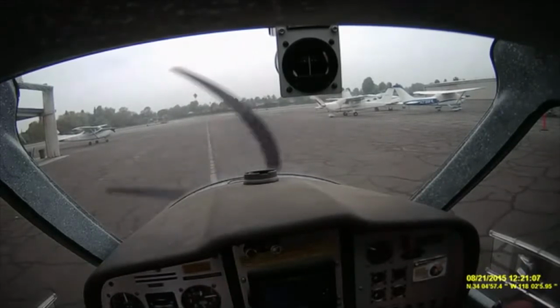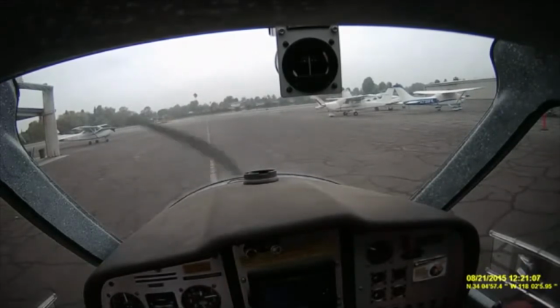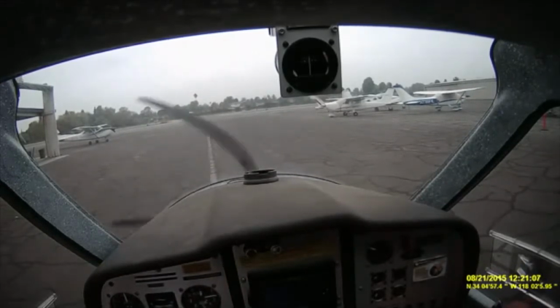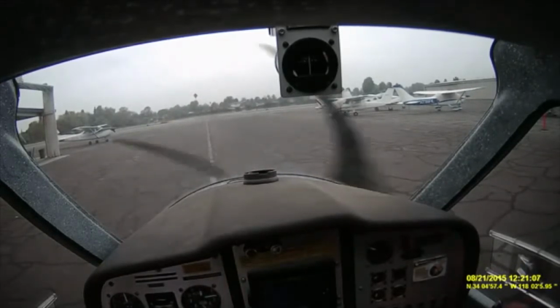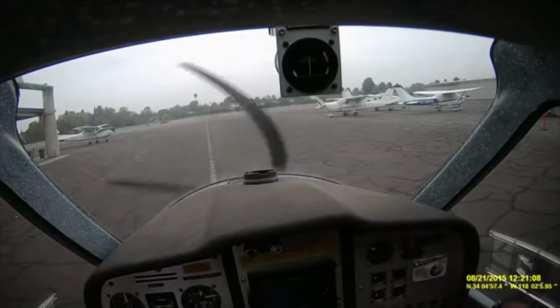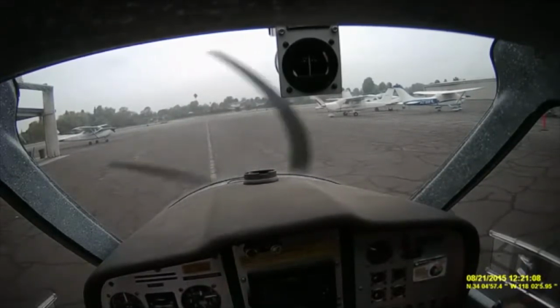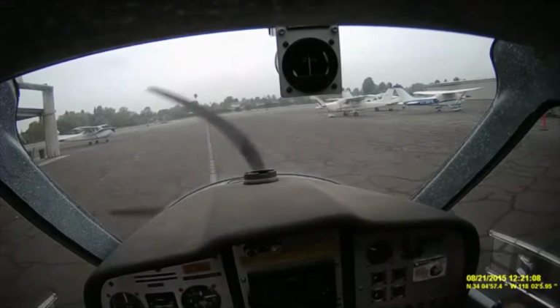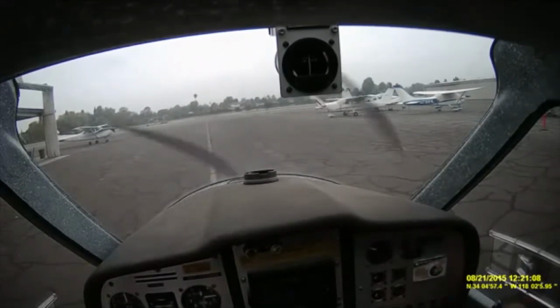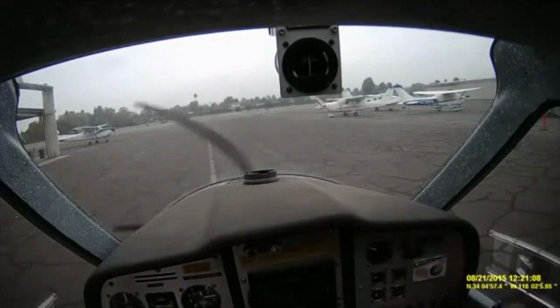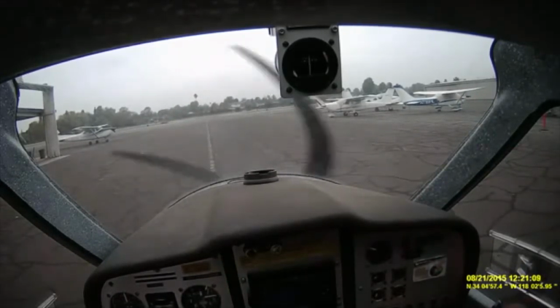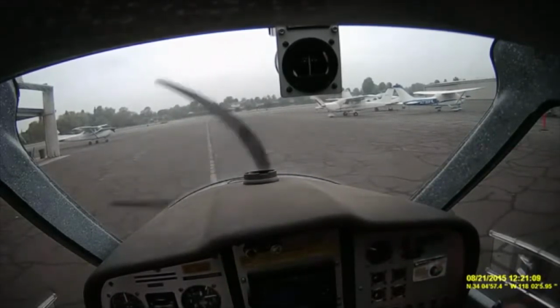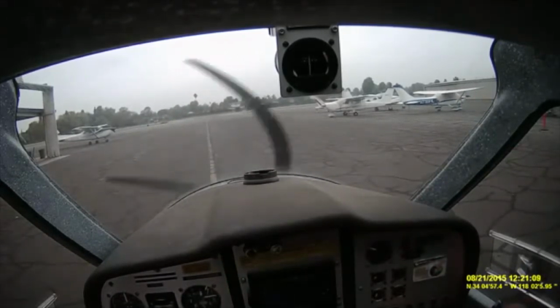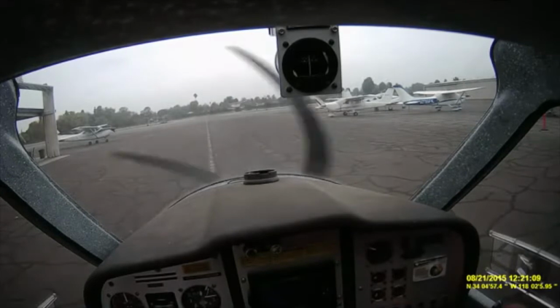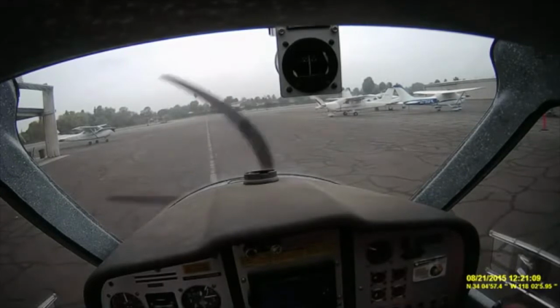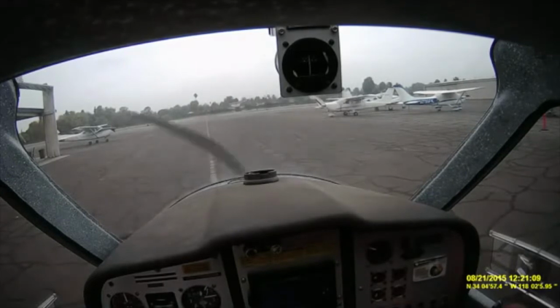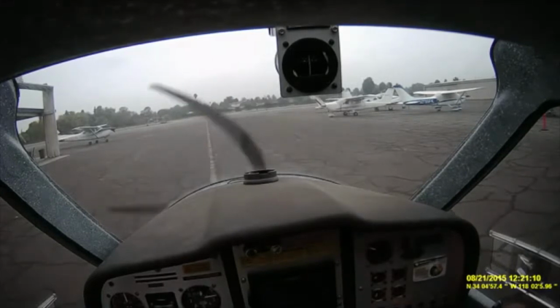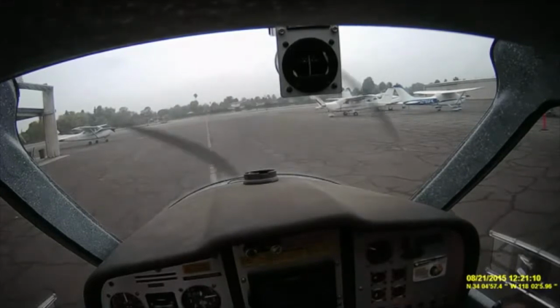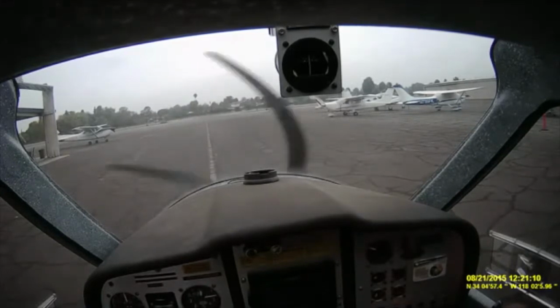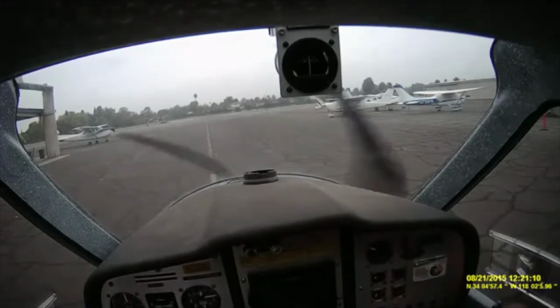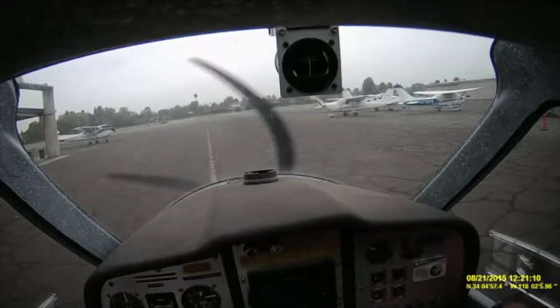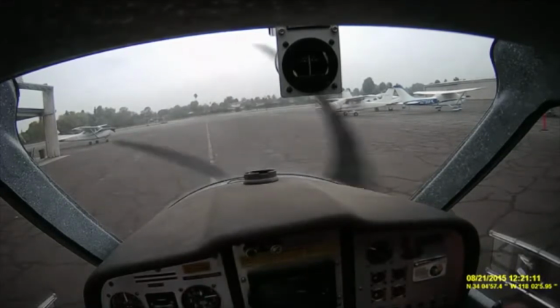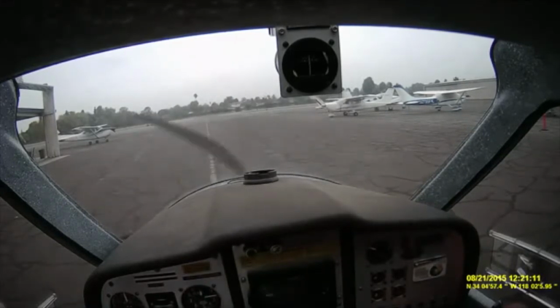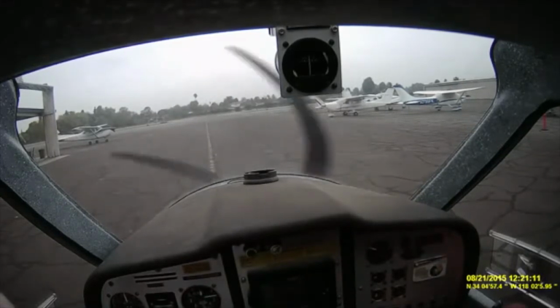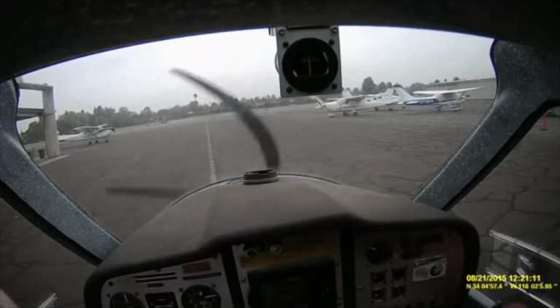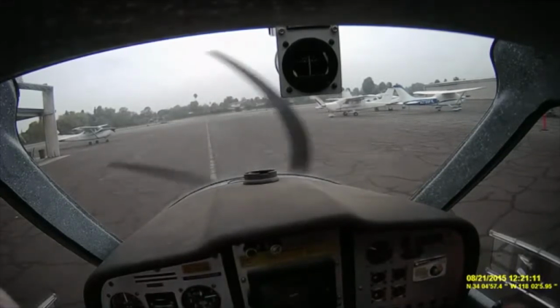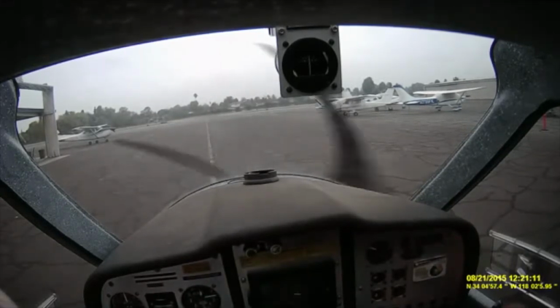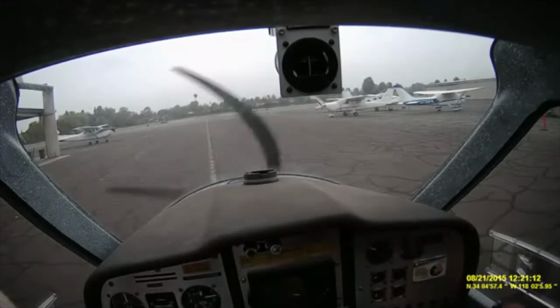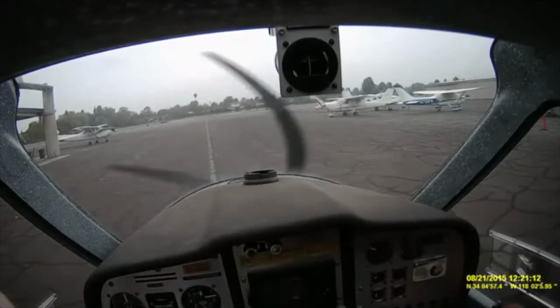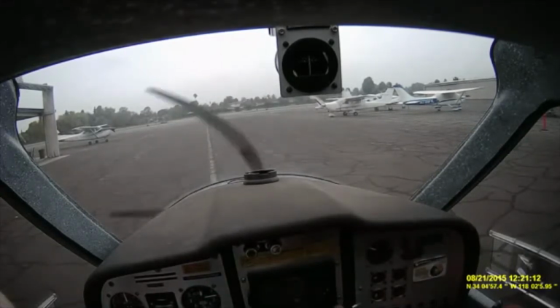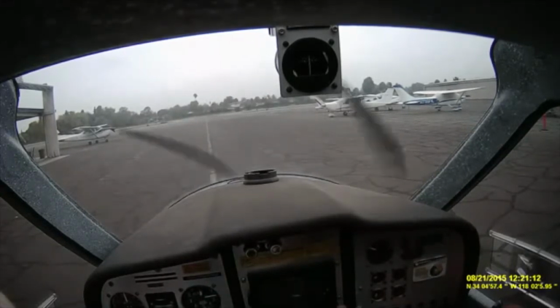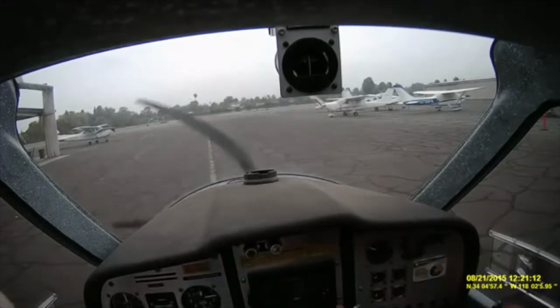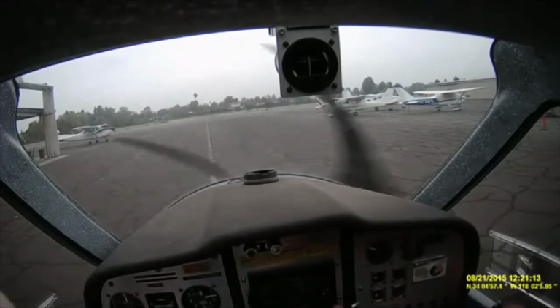Oh really? Well, if it's on auto, I think that's okay. I've forgotten that.